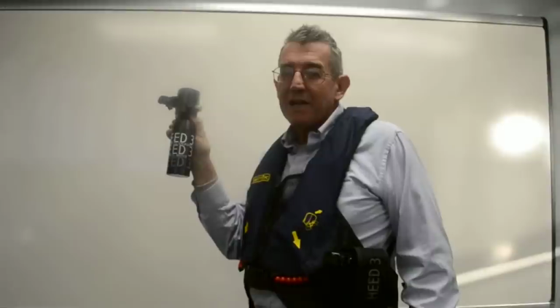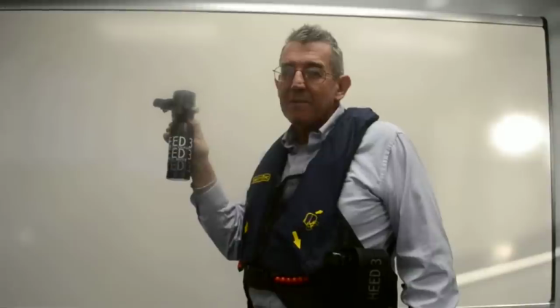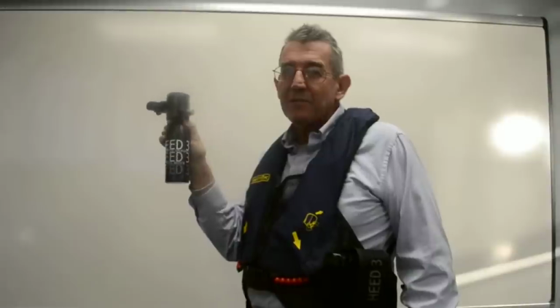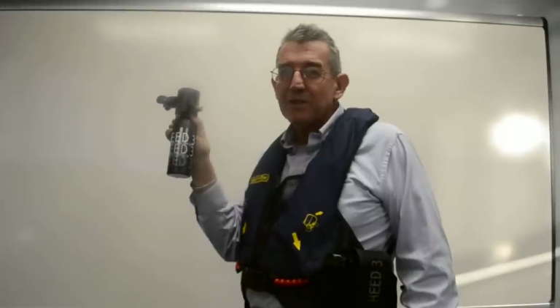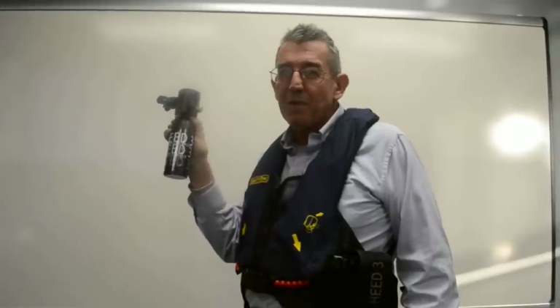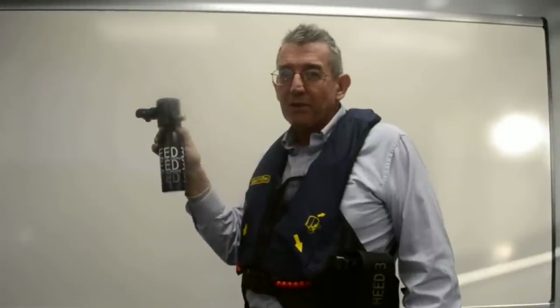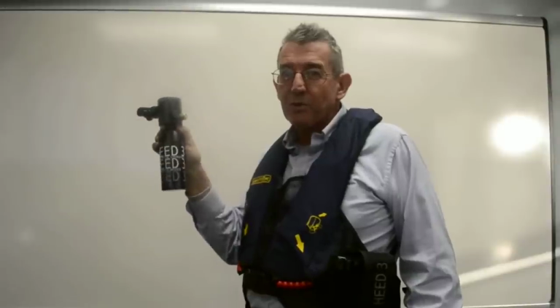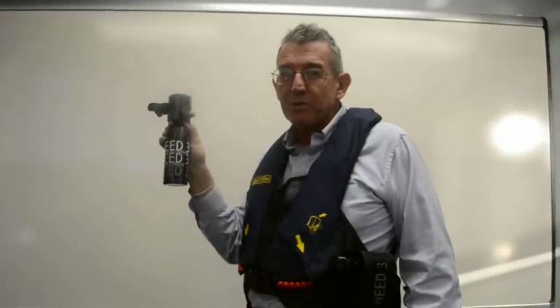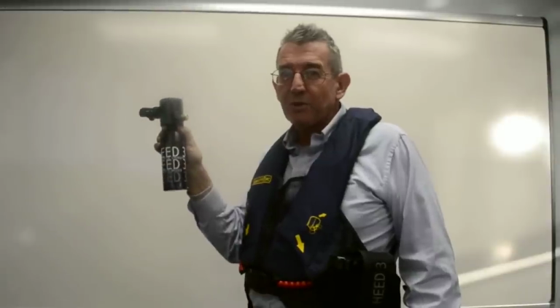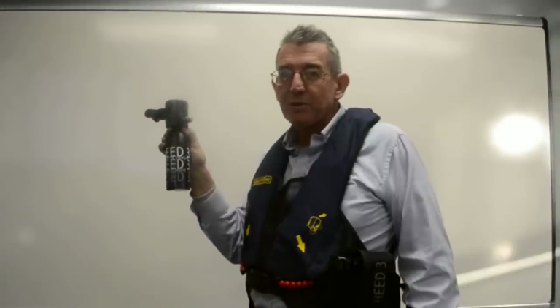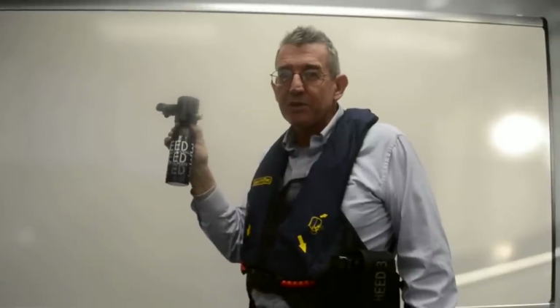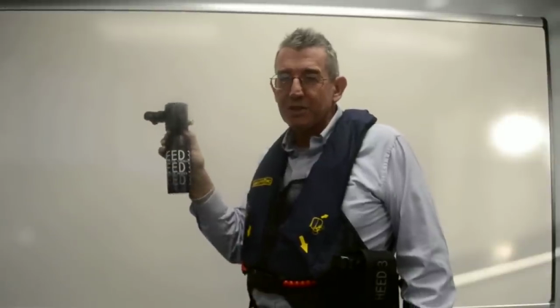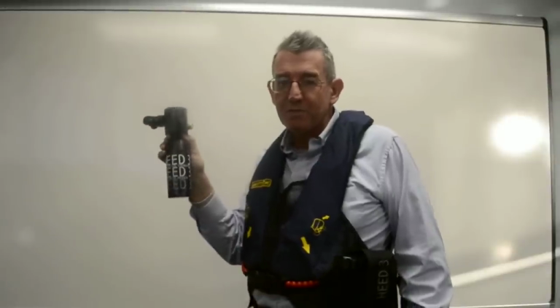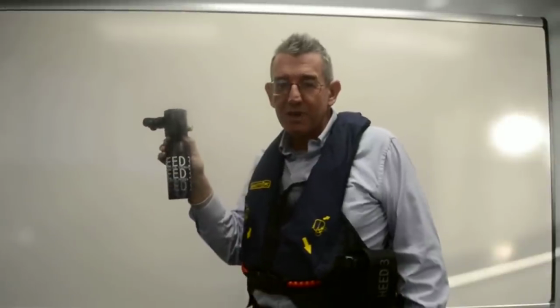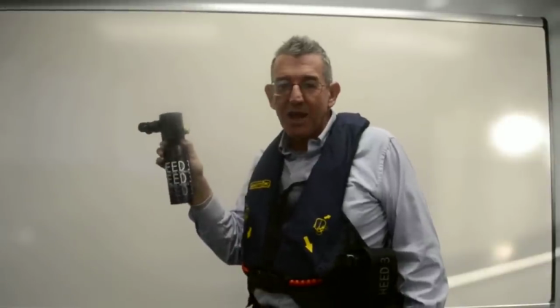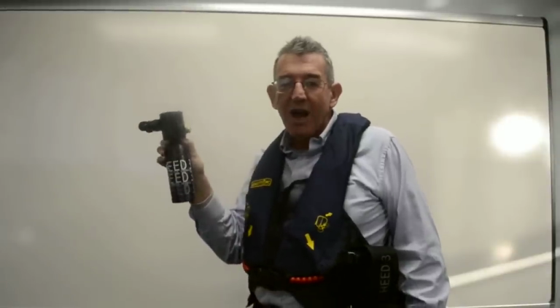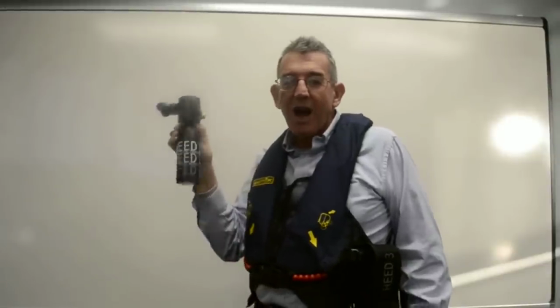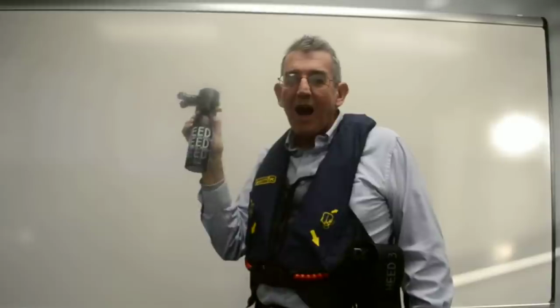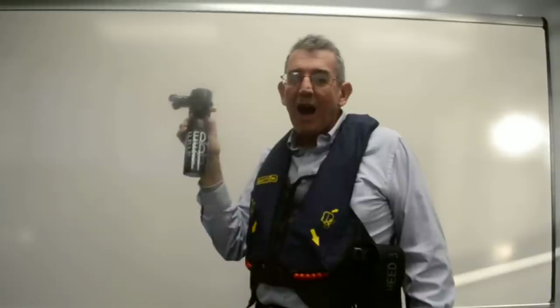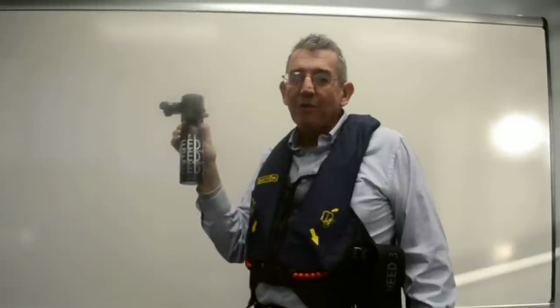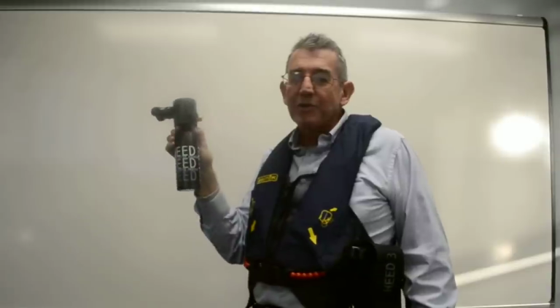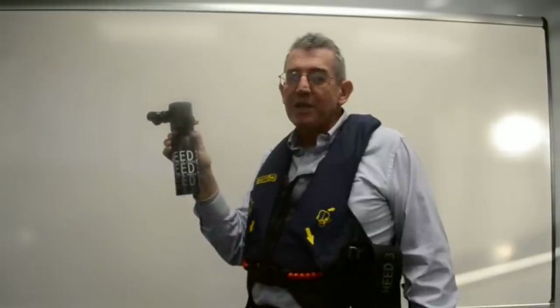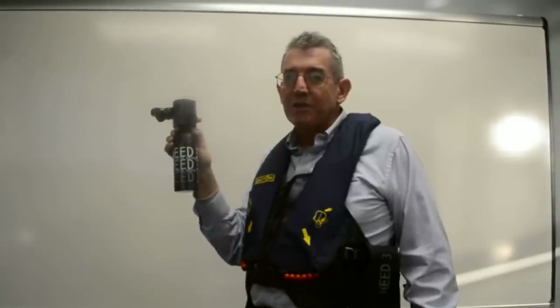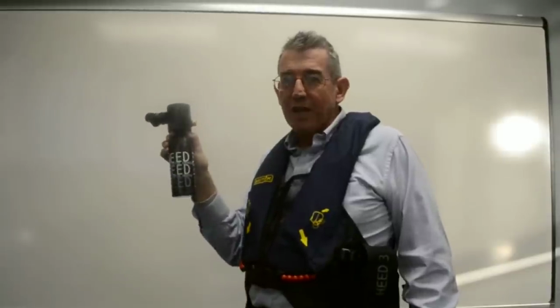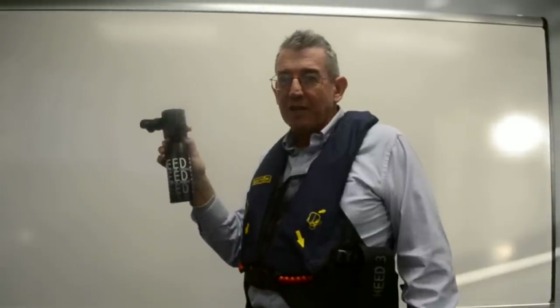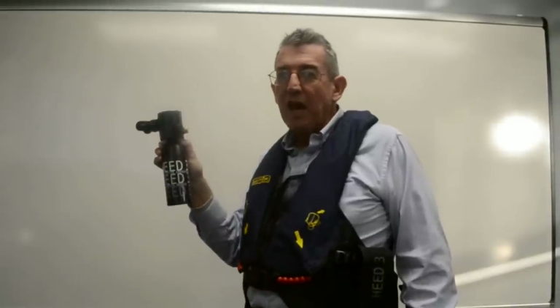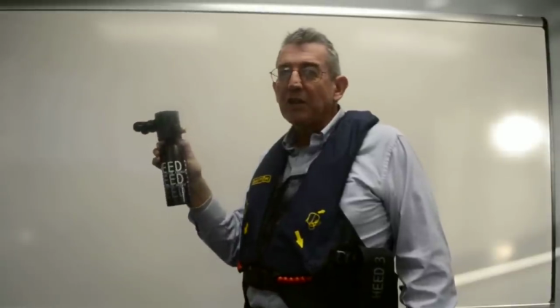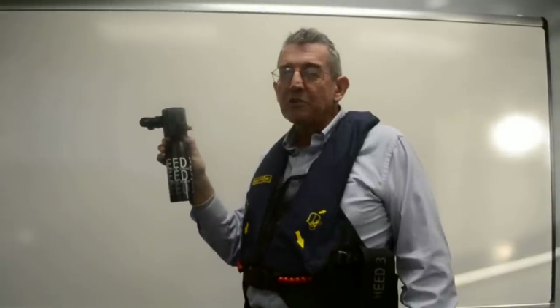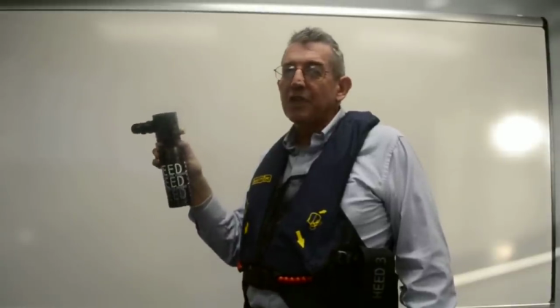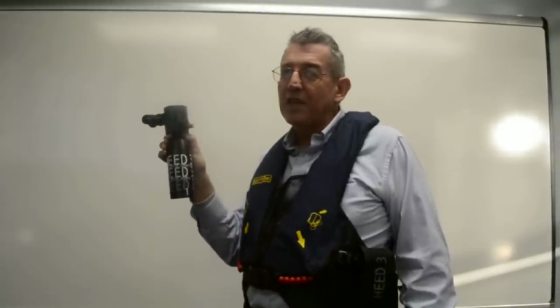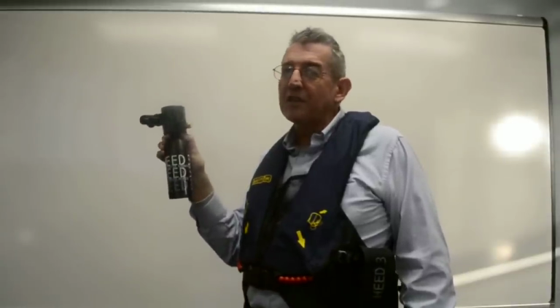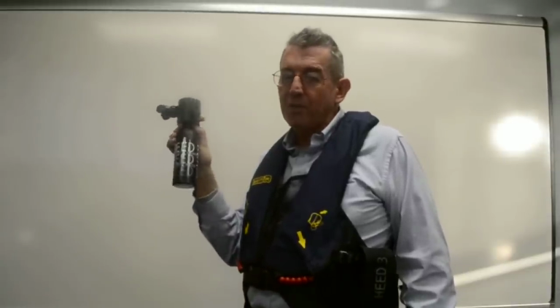My name is Vince Michaels with Submersible Systems. I will be training you today on how to use the HEED-3.